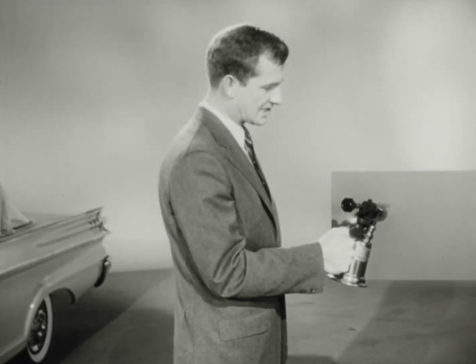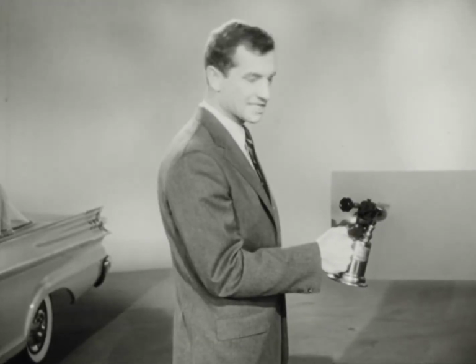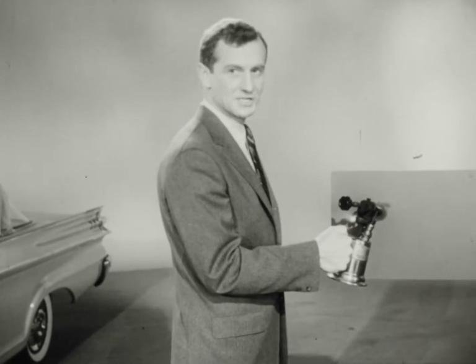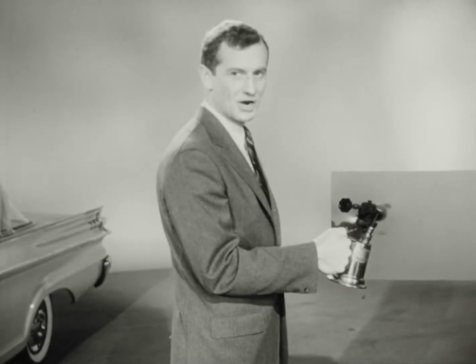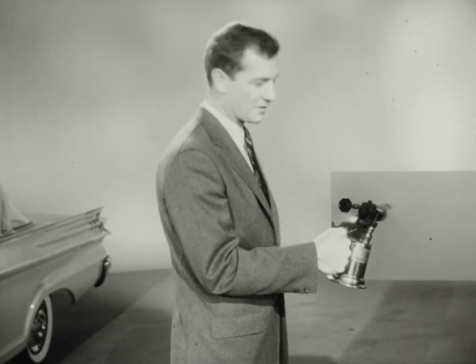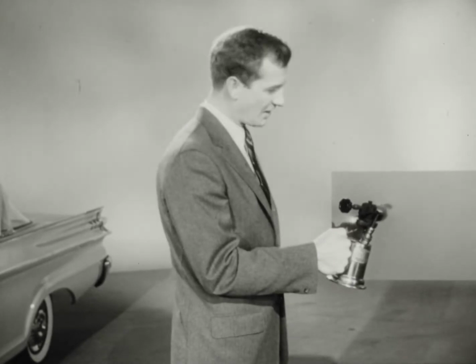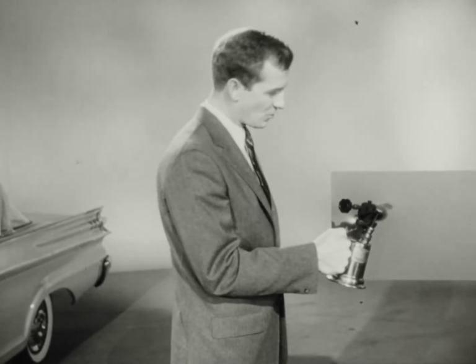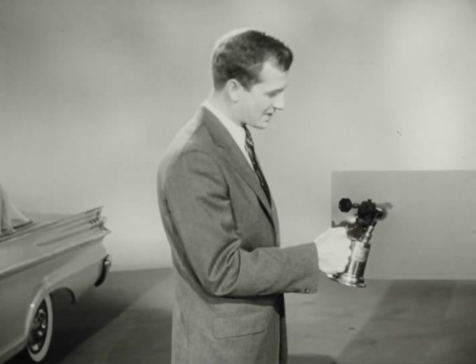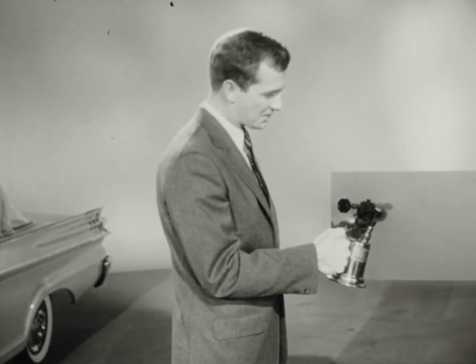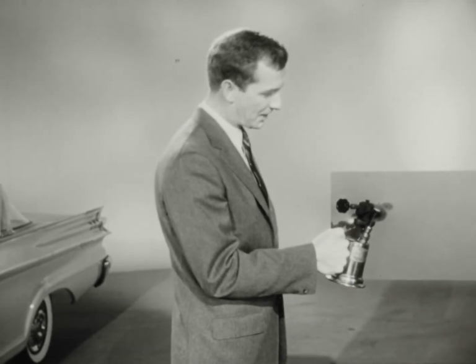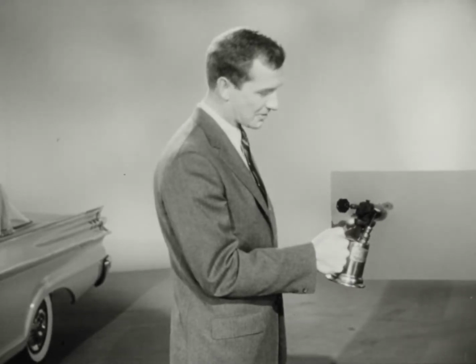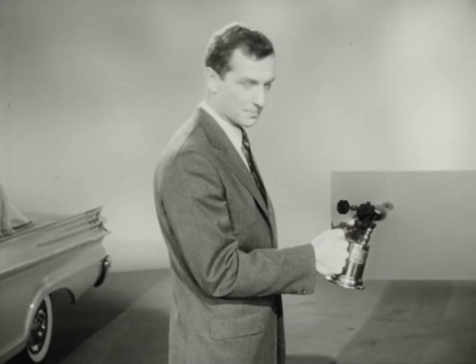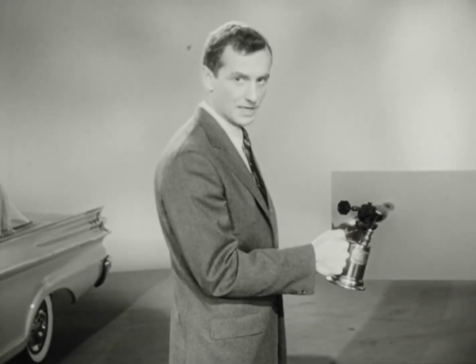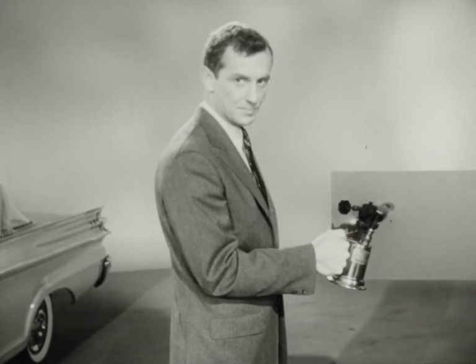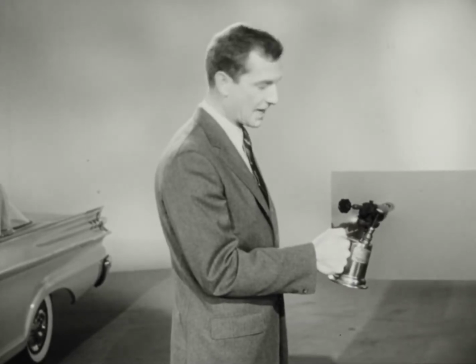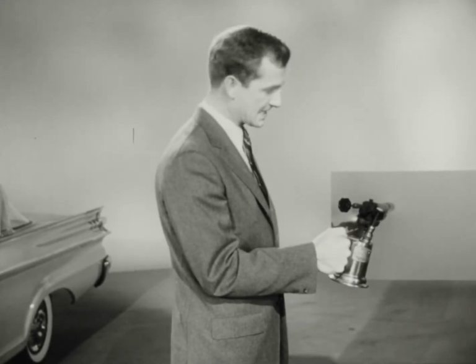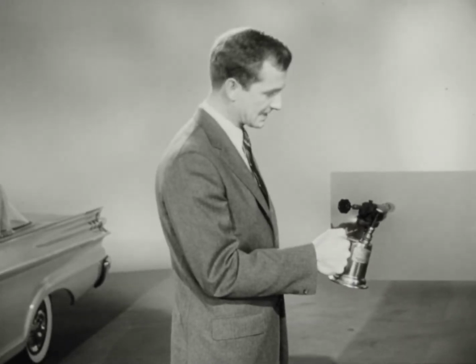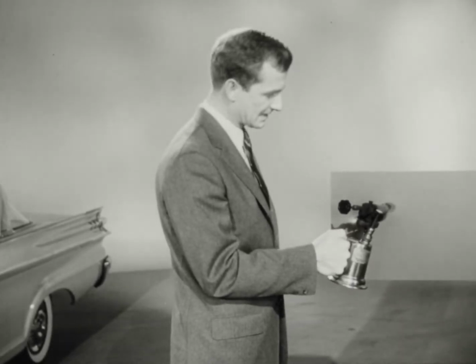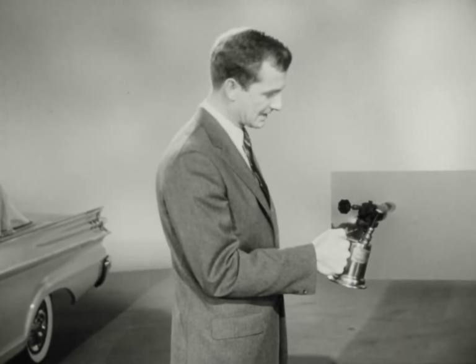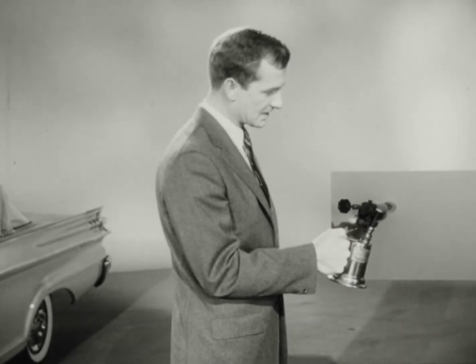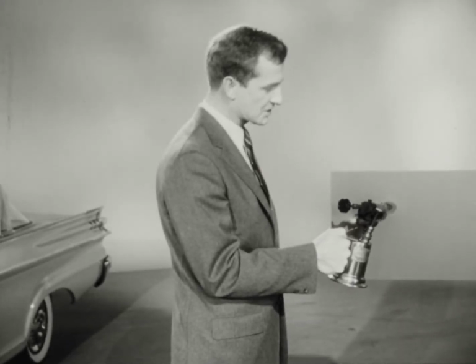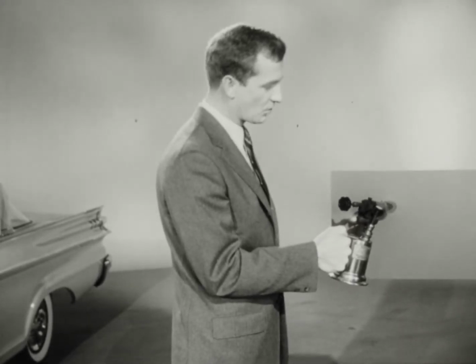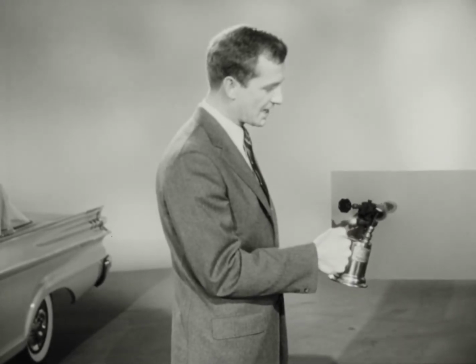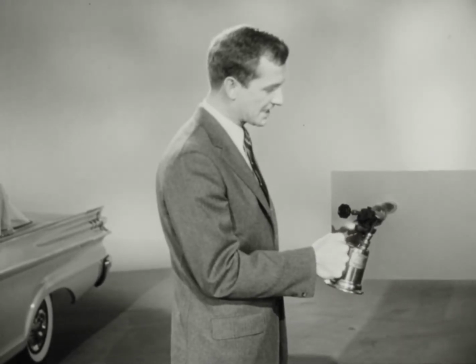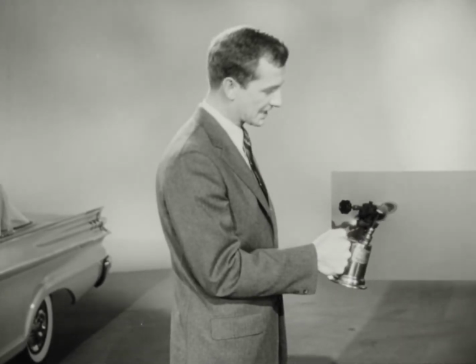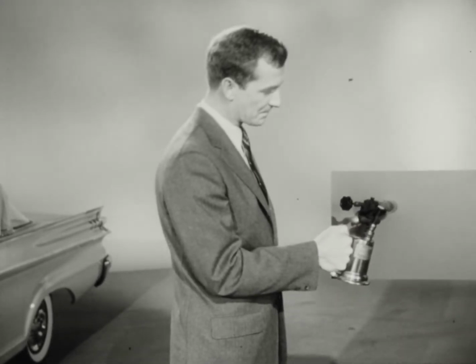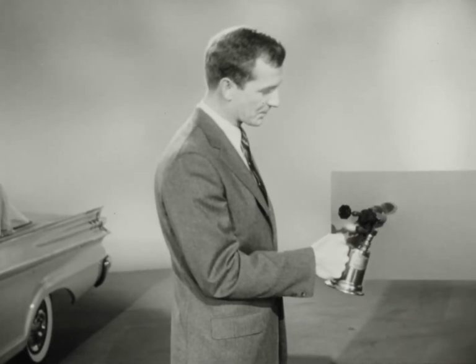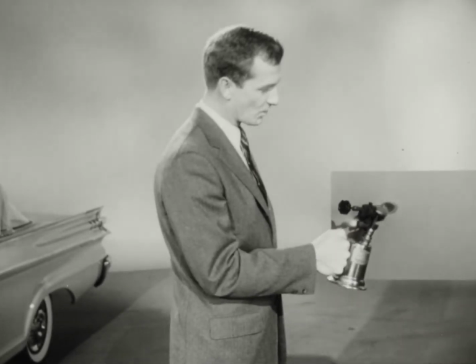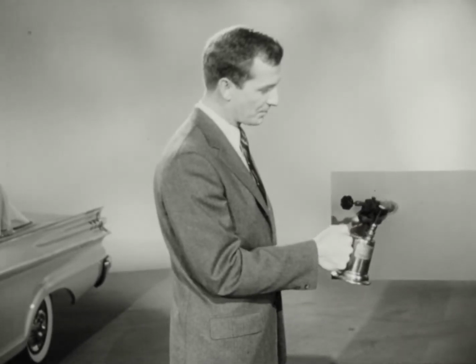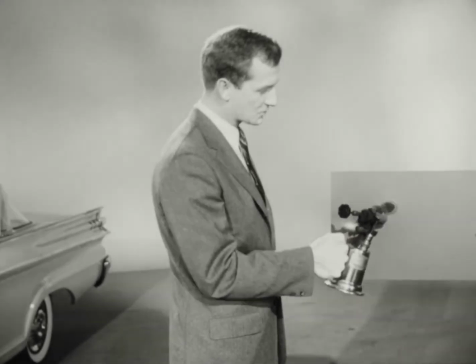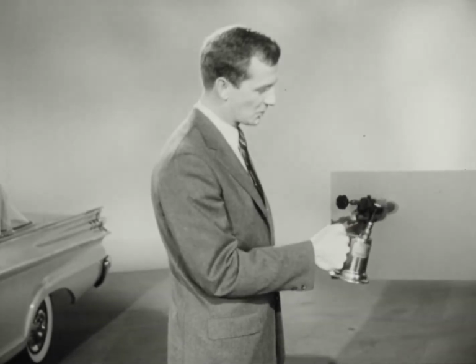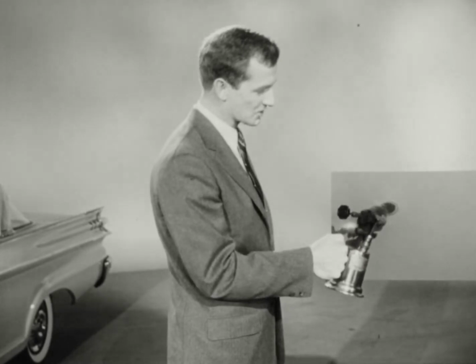Chances are if you've ever watched a painter peeling paint, this is the way he did it — with a blowtorch.